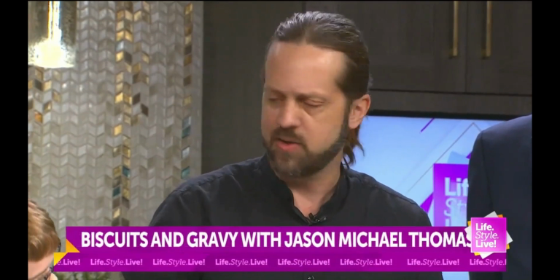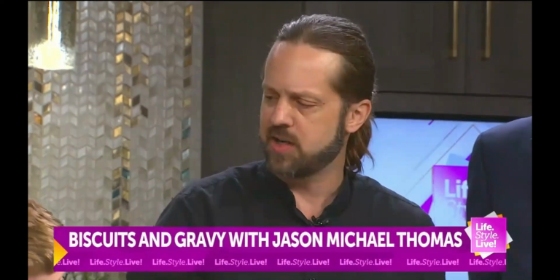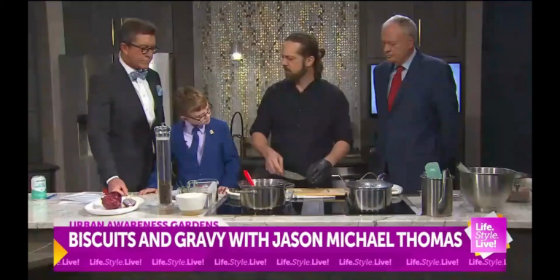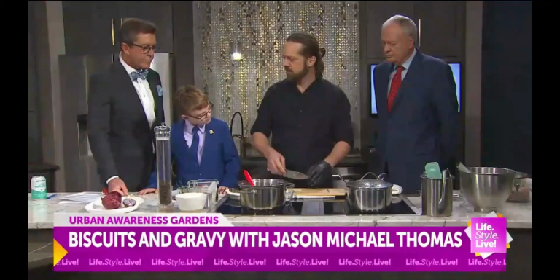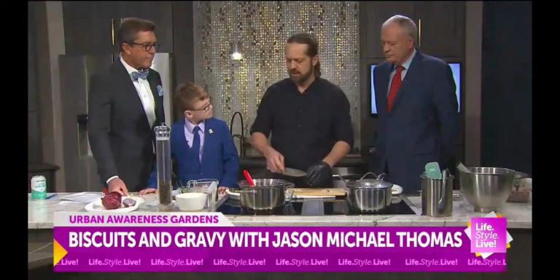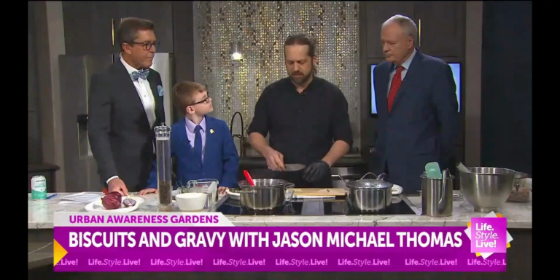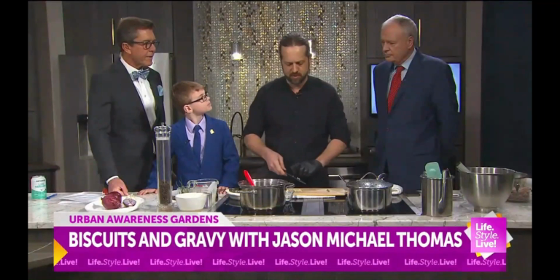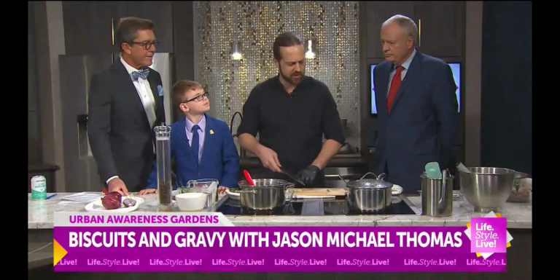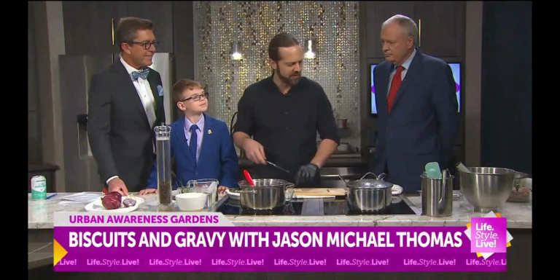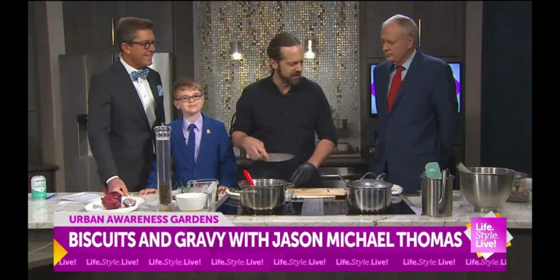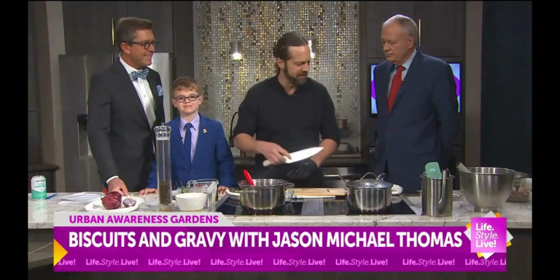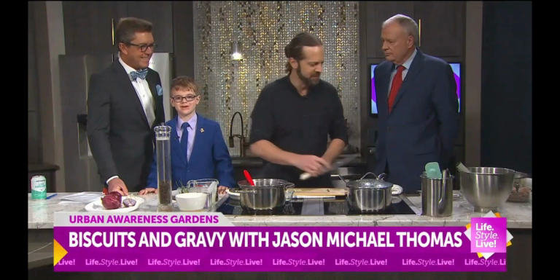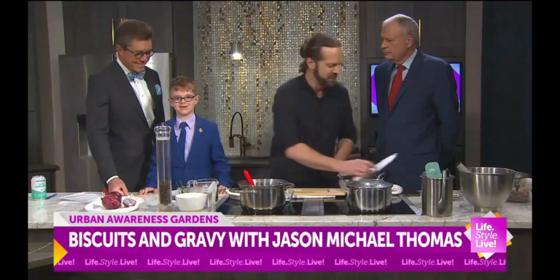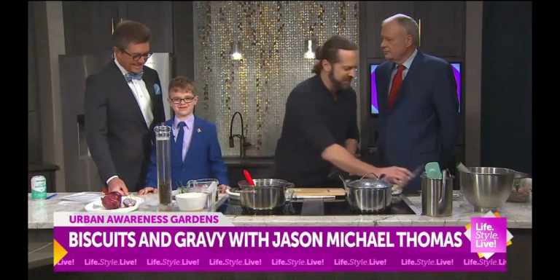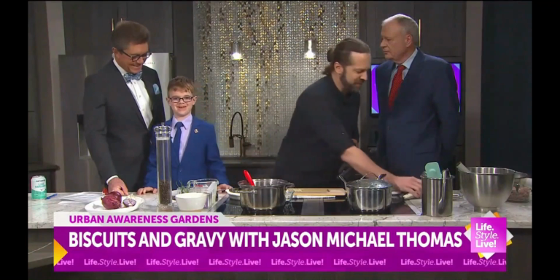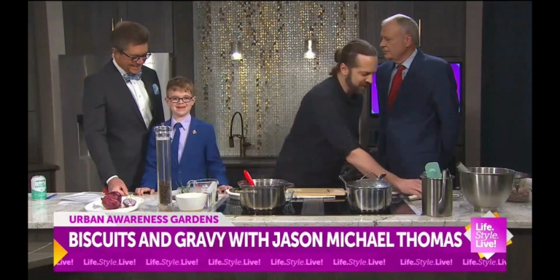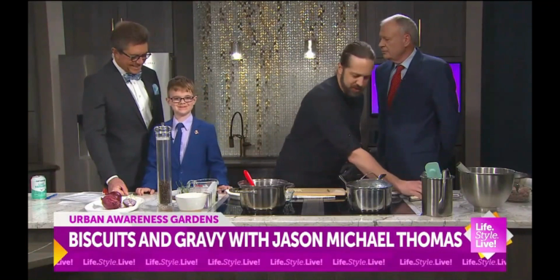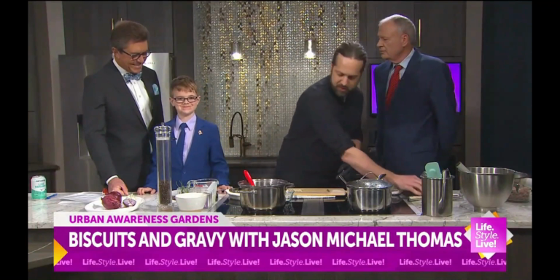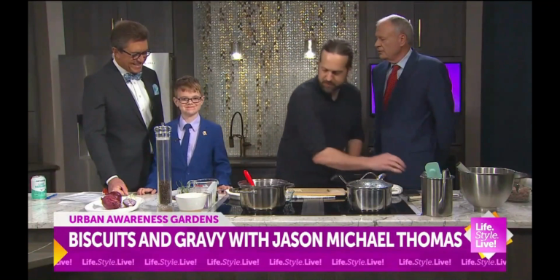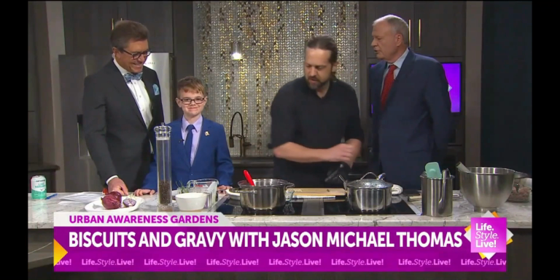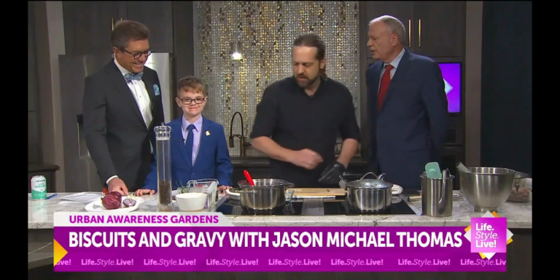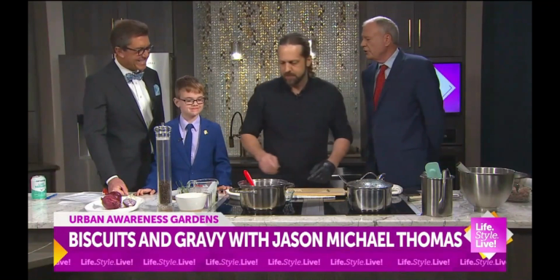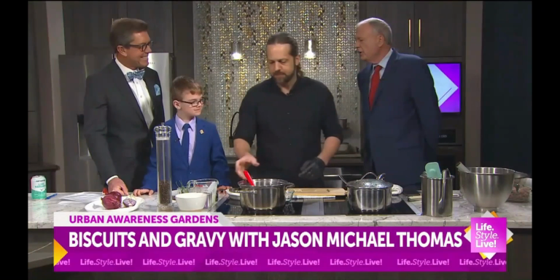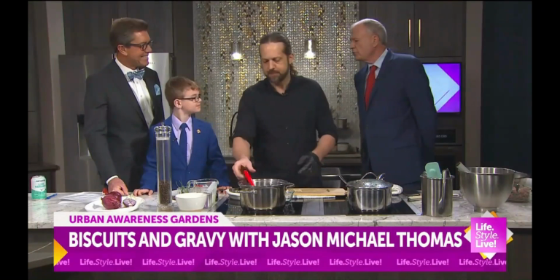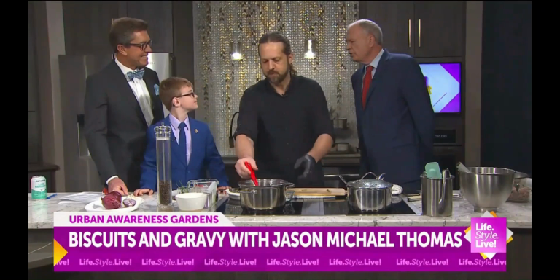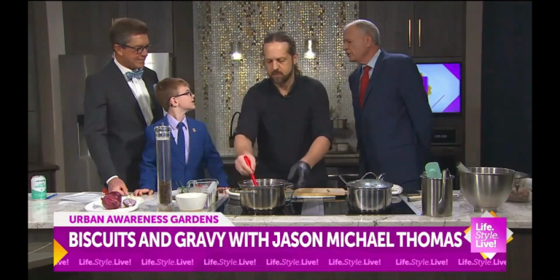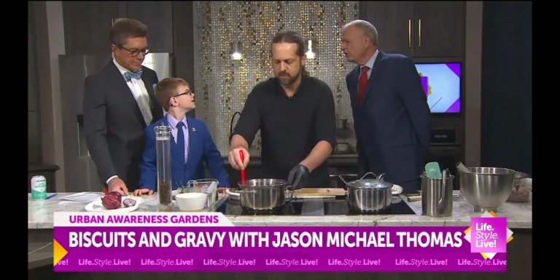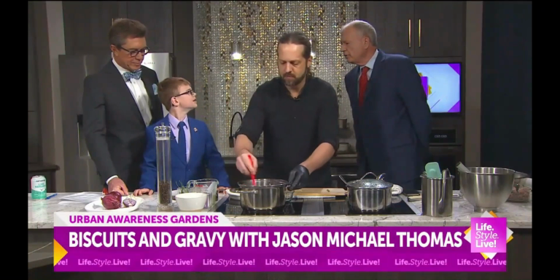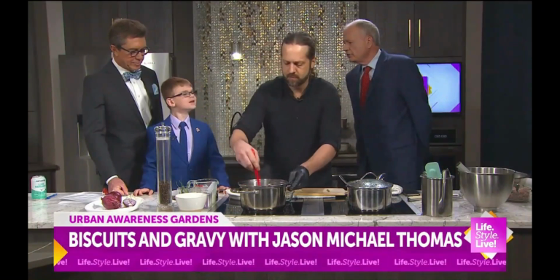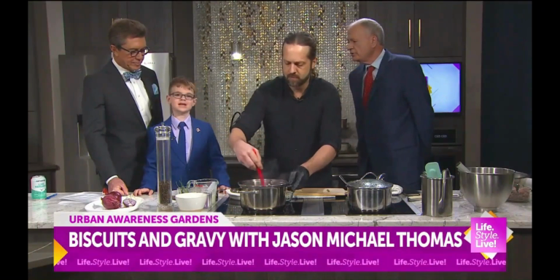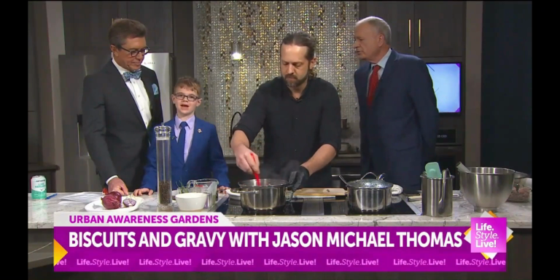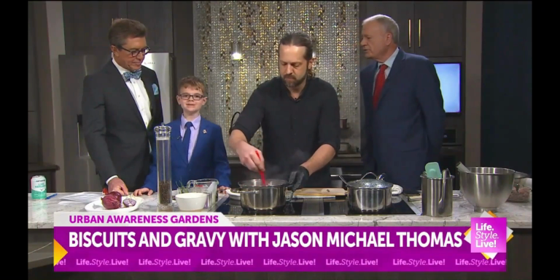Yeah, we can do a segment anytime, Ezra, whenever you're ready. It'll be fun to do. Do you like cooking, Ezra? You like cooking, don't you? Yeah.